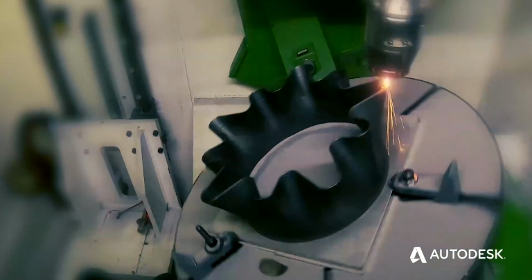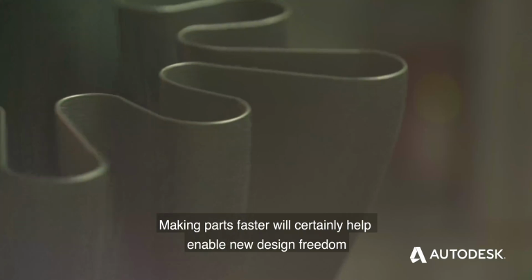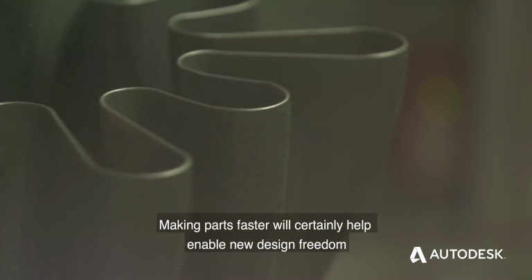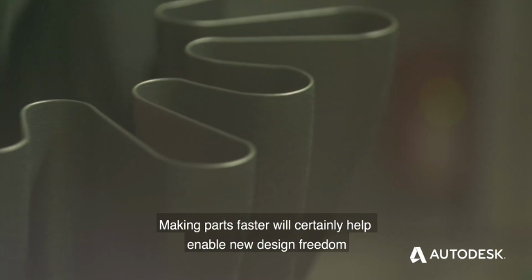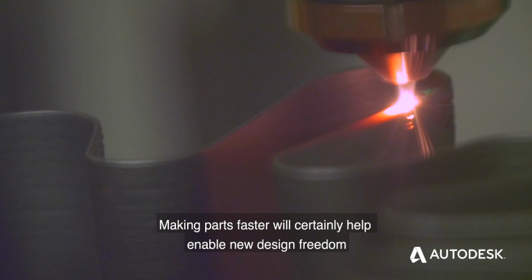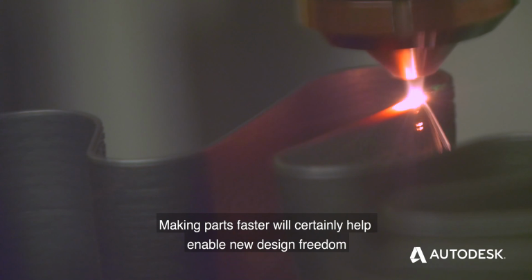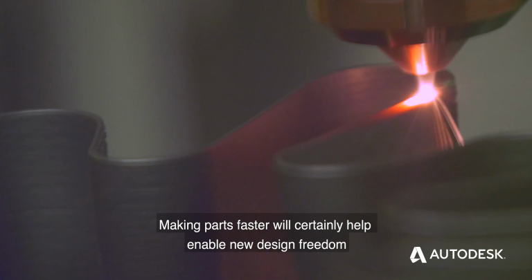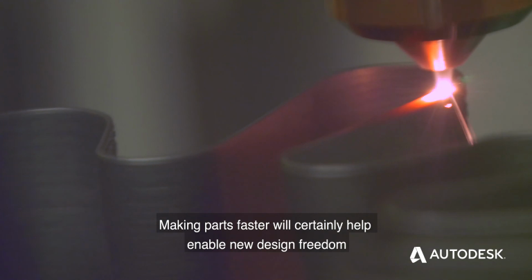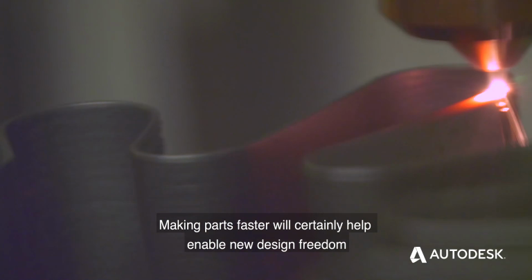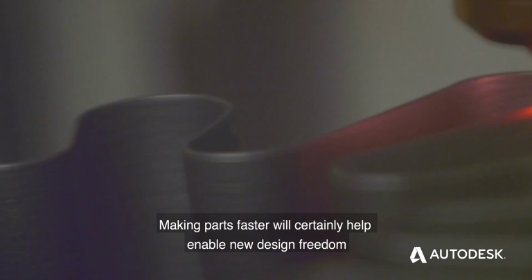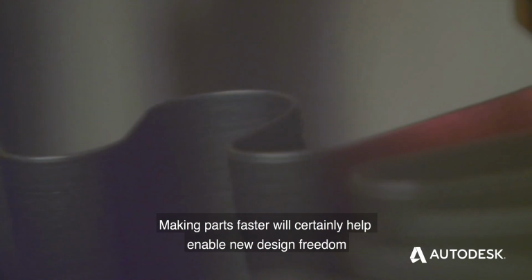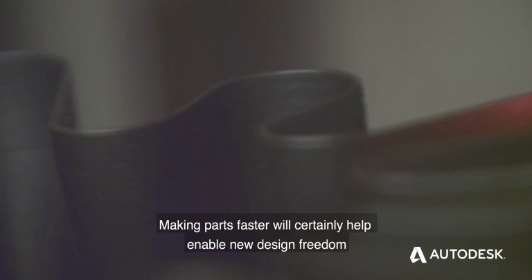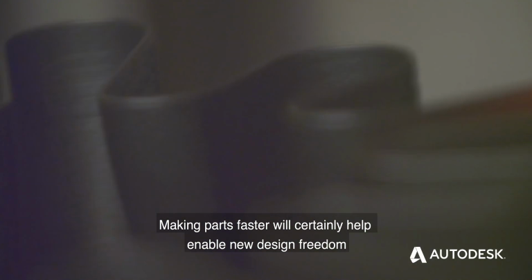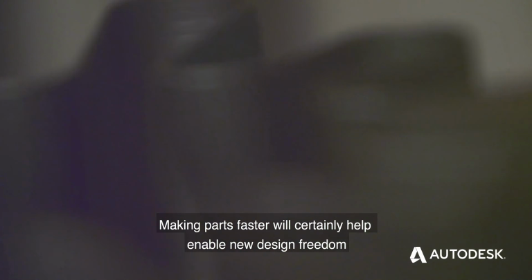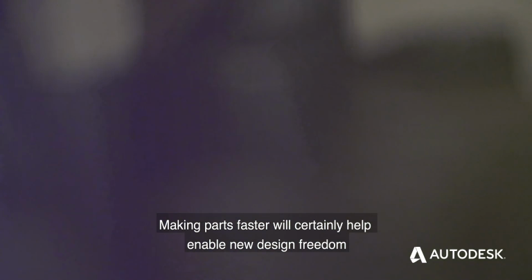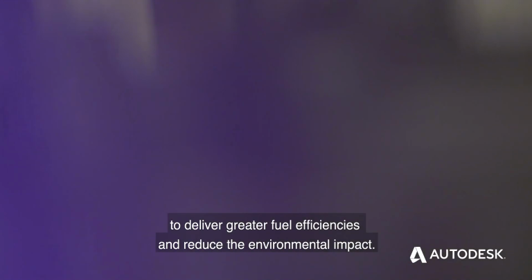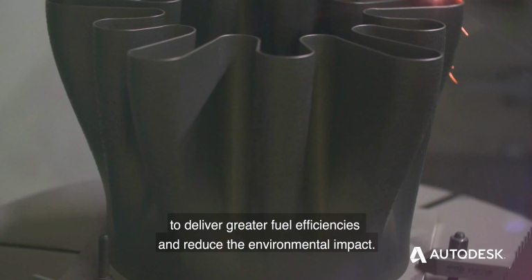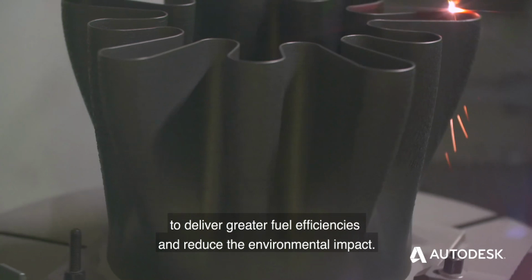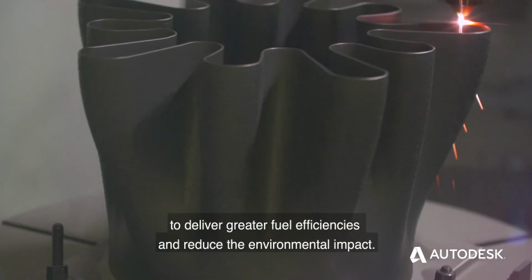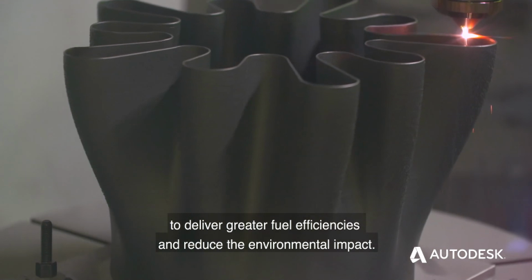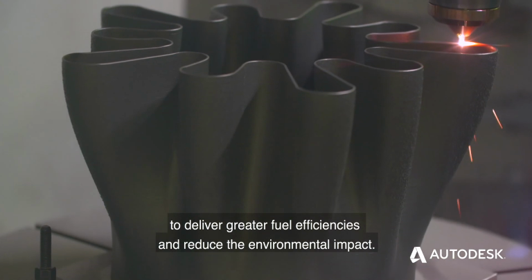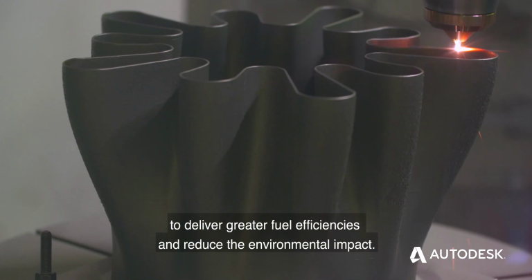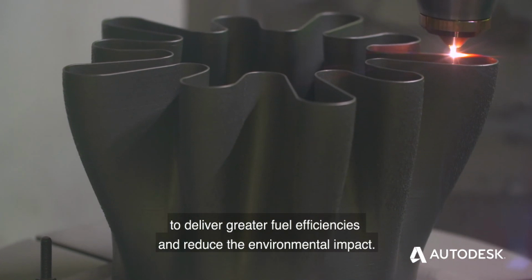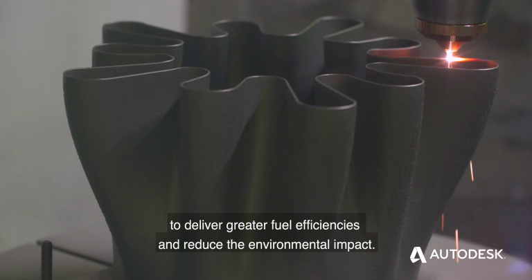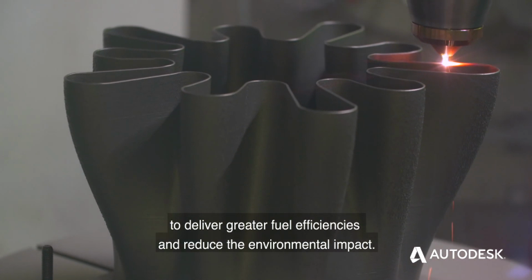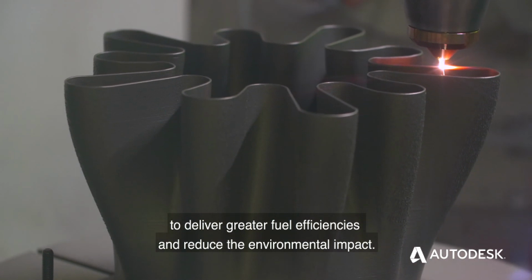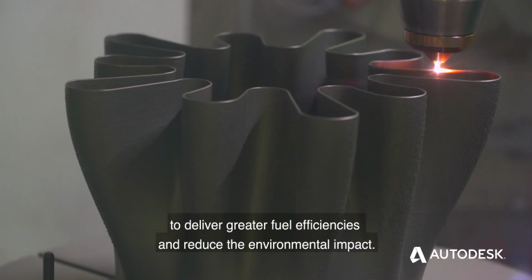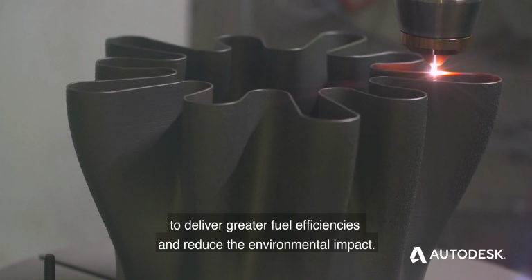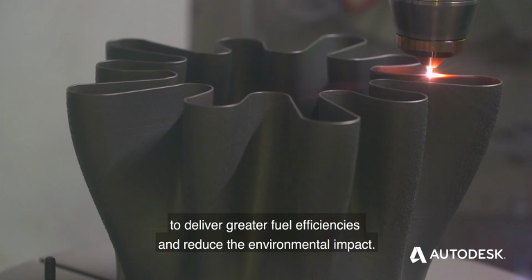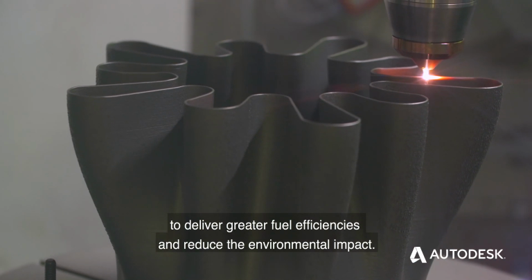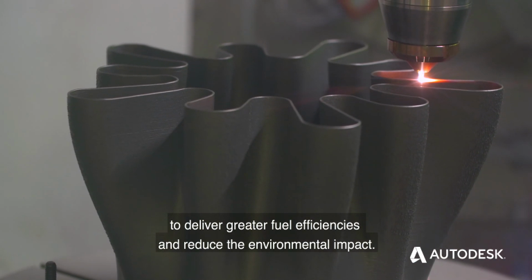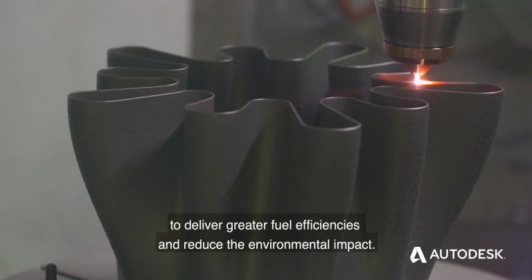Making parts faster will certainly help enable new design freedom to deliver greater fuel efficiencies, and reduce the environmental impact.